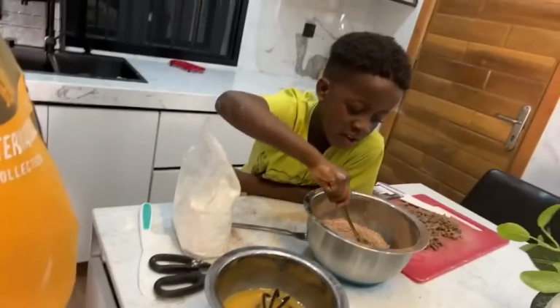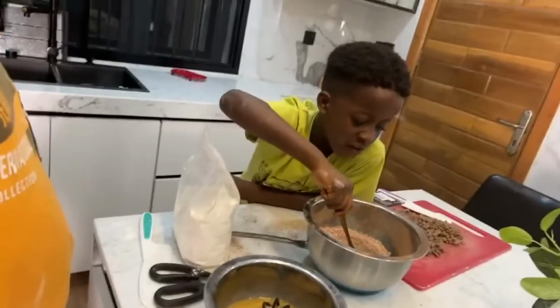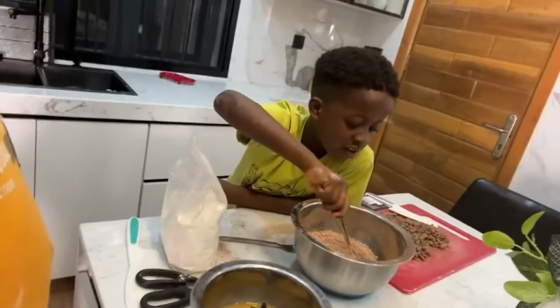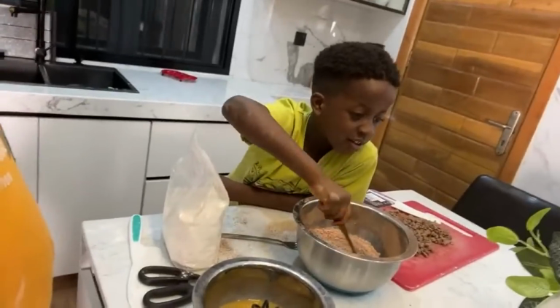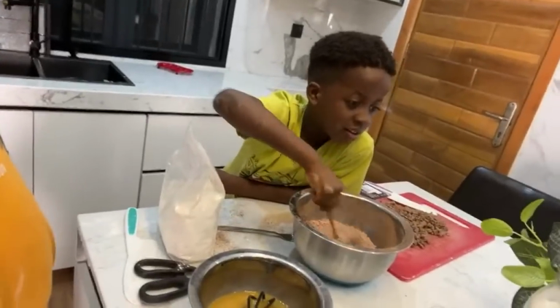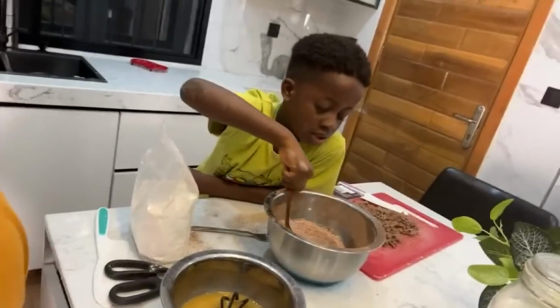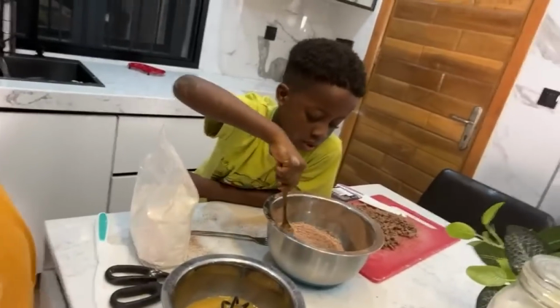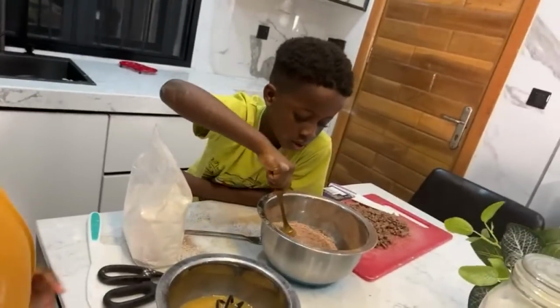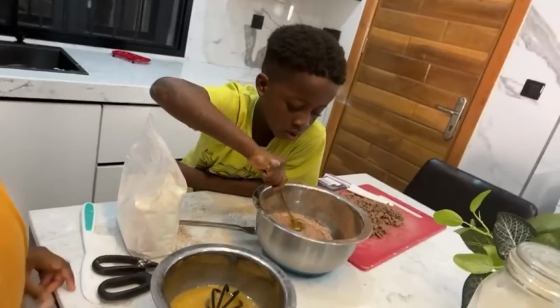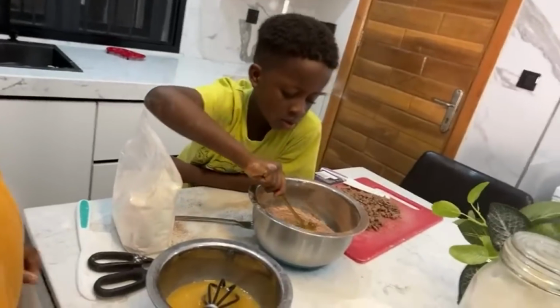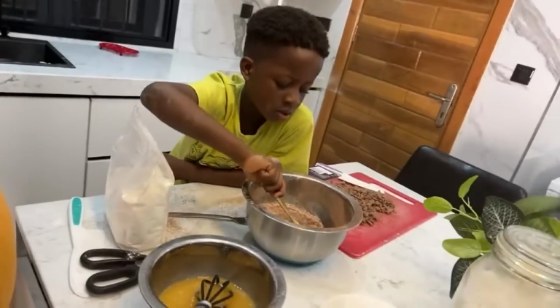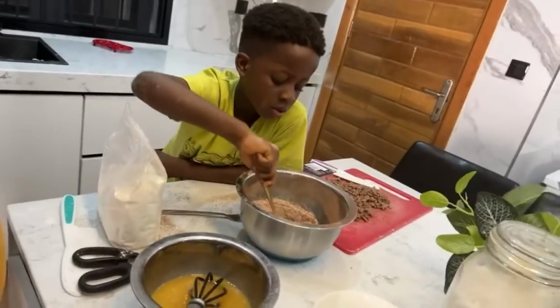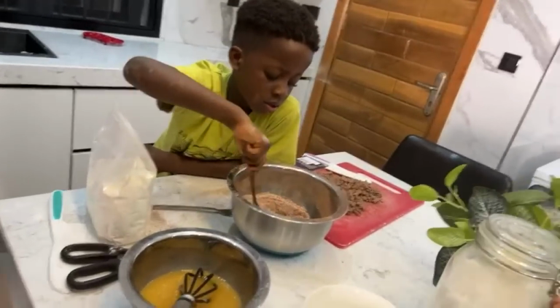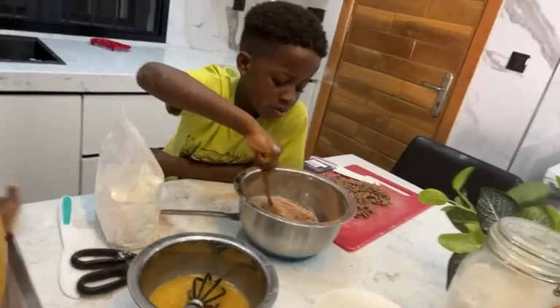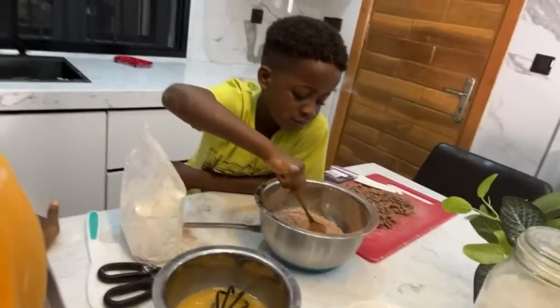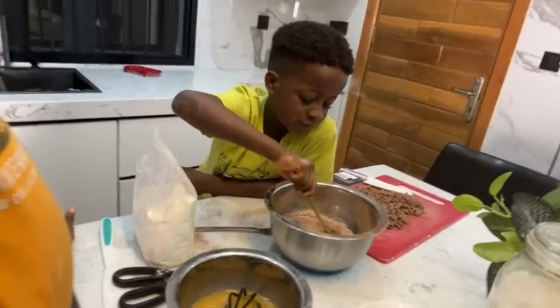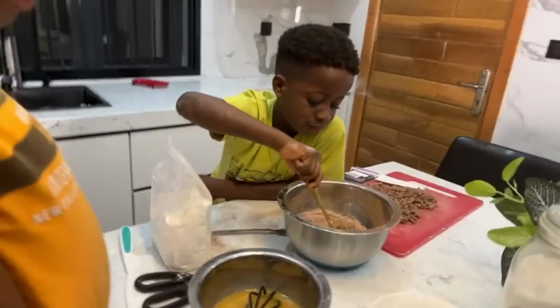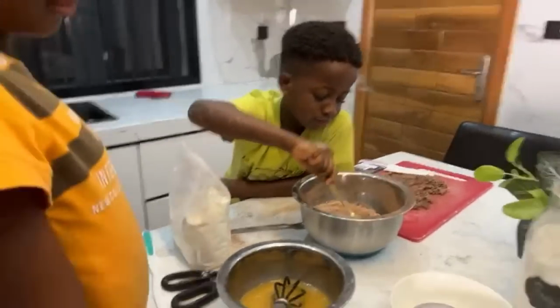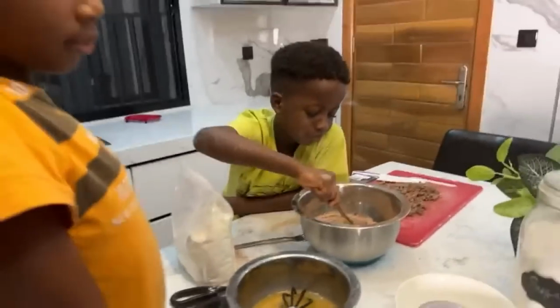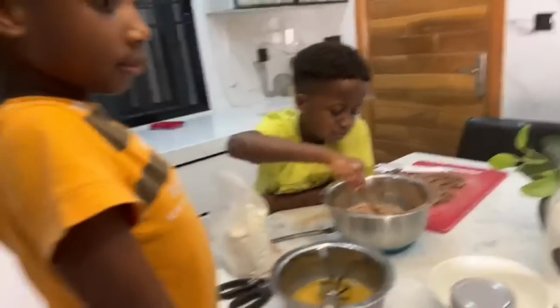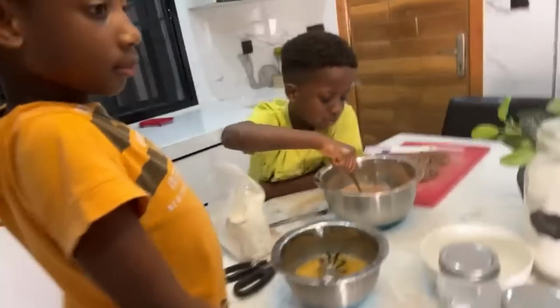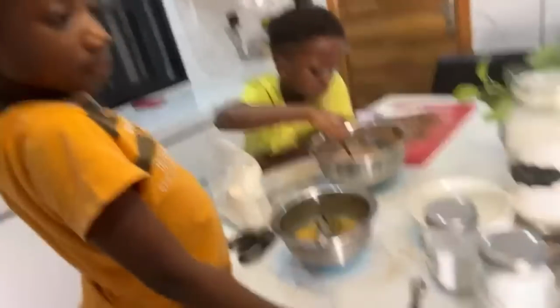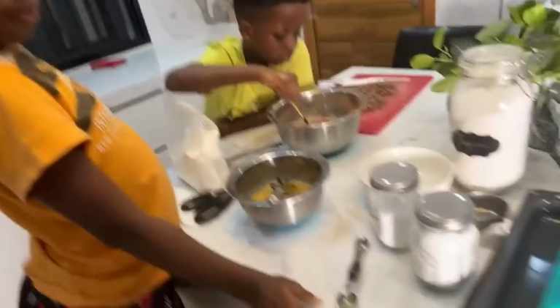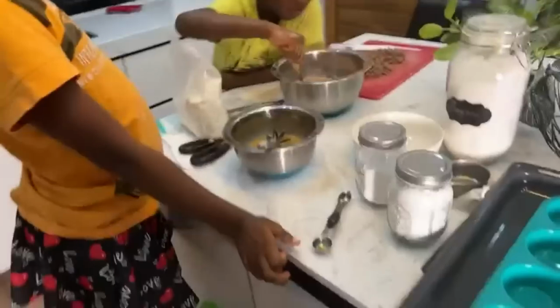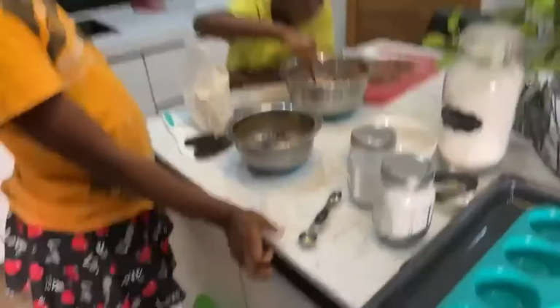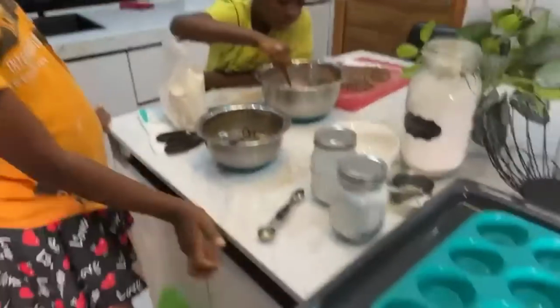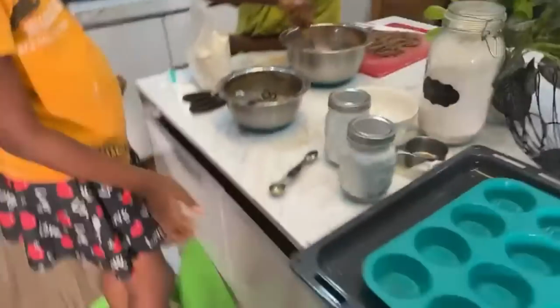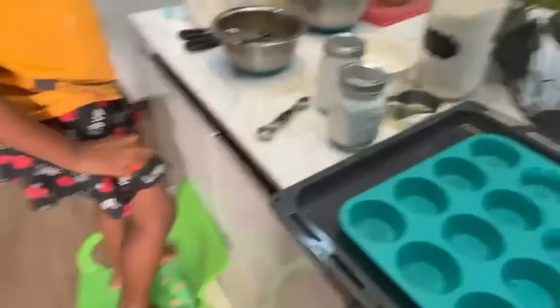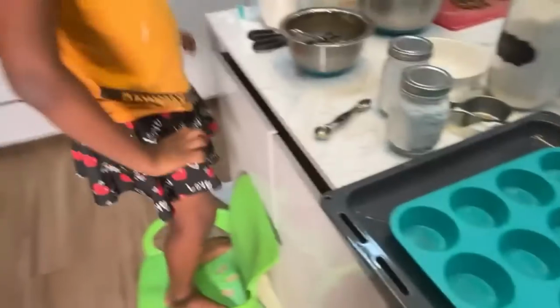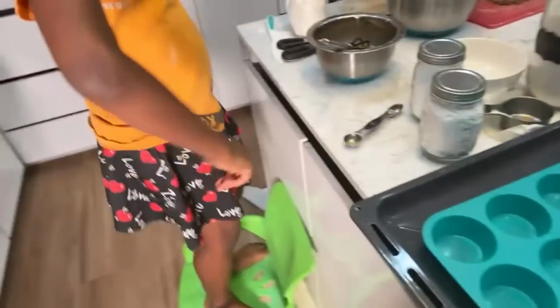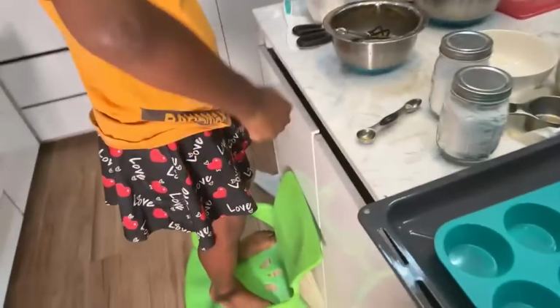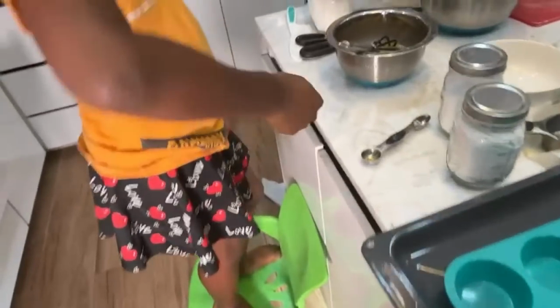So we're almost getting to the point where we mix everything together. Chi-Chi, mix your dry ingredients very well.